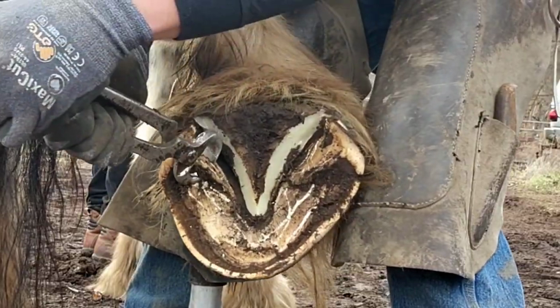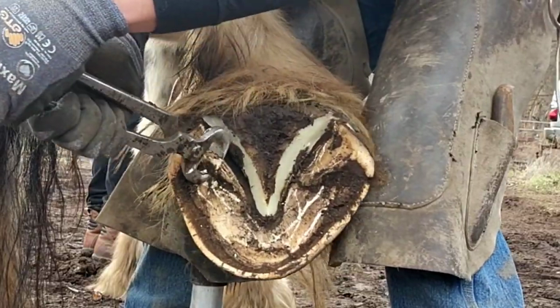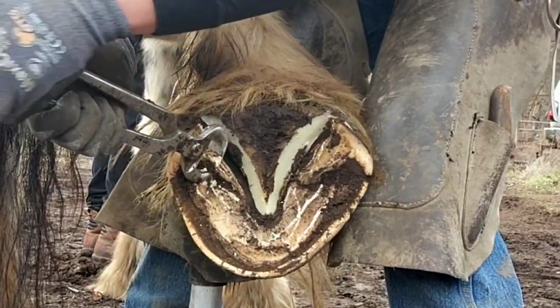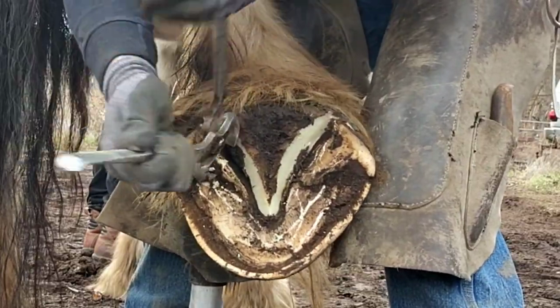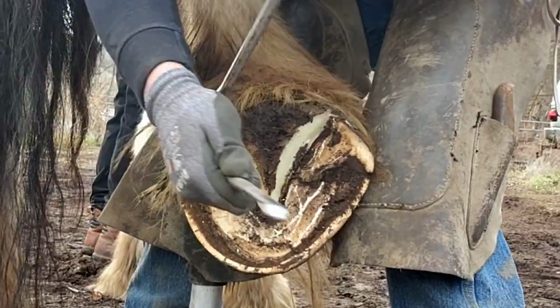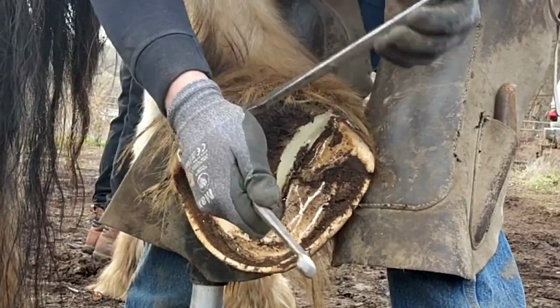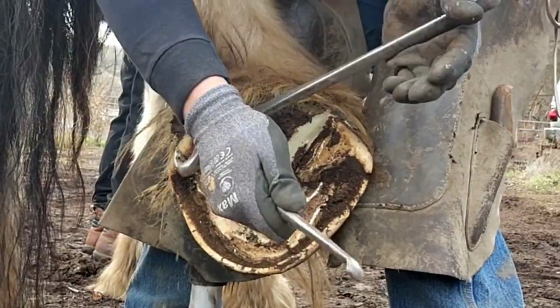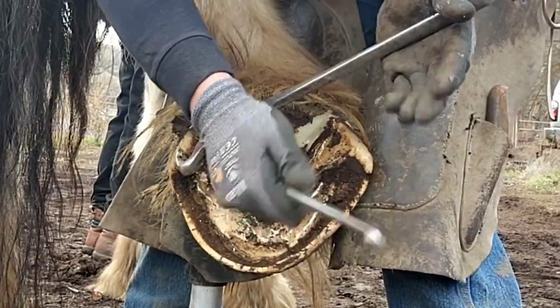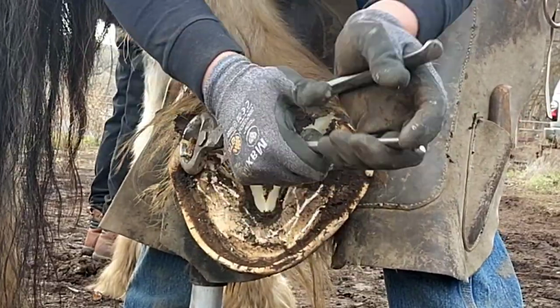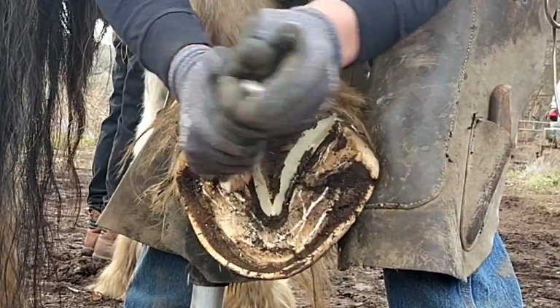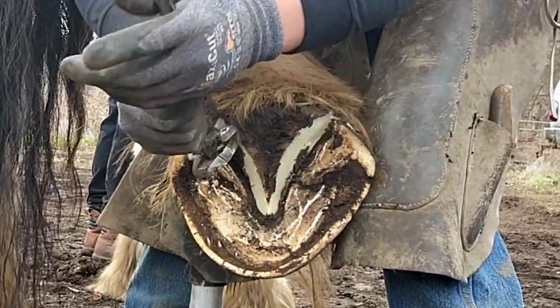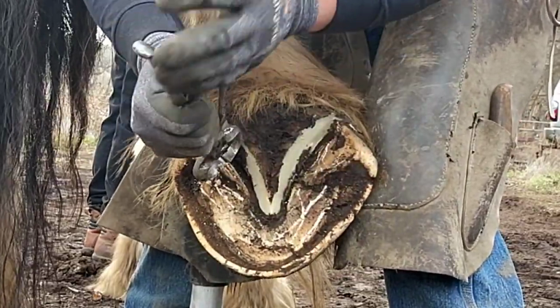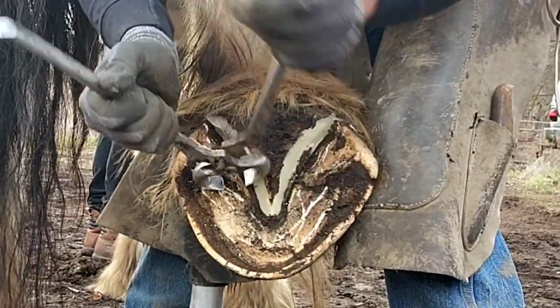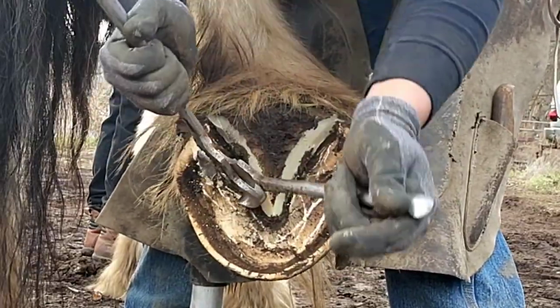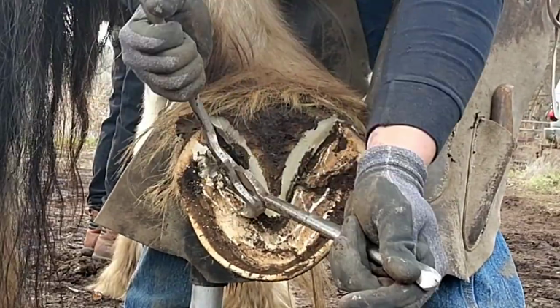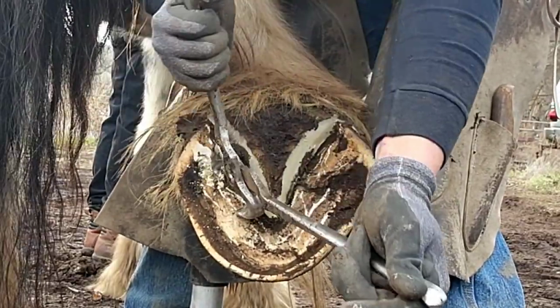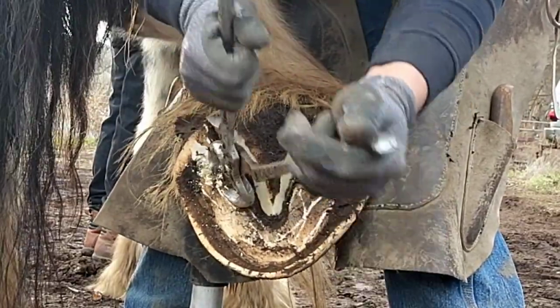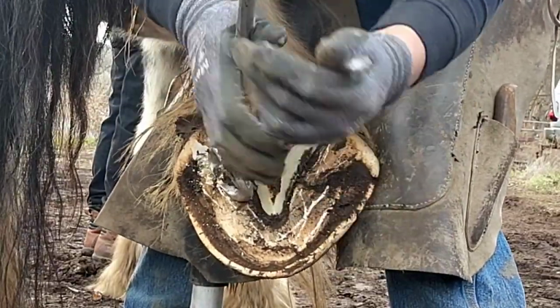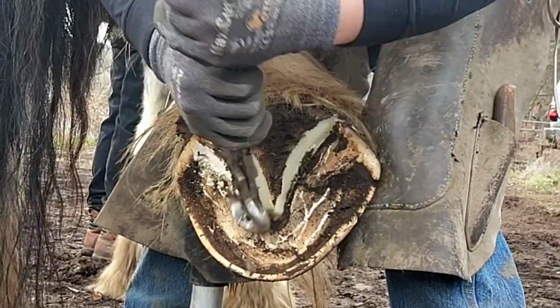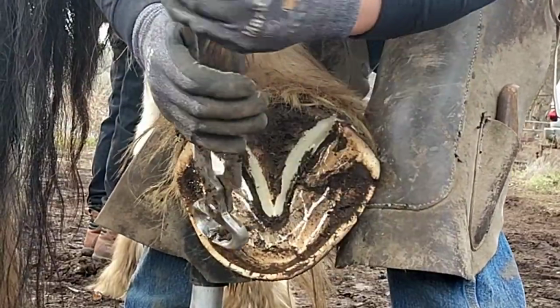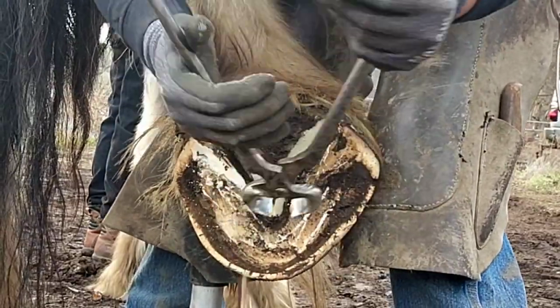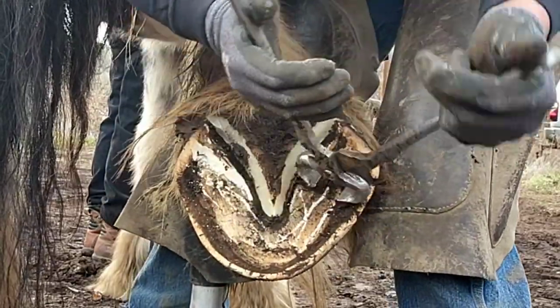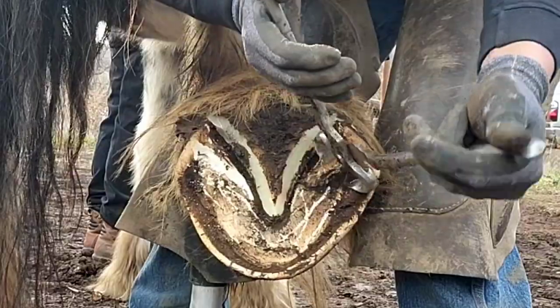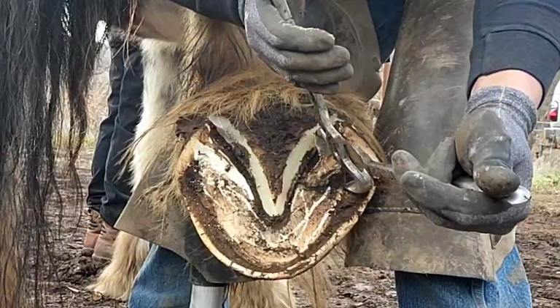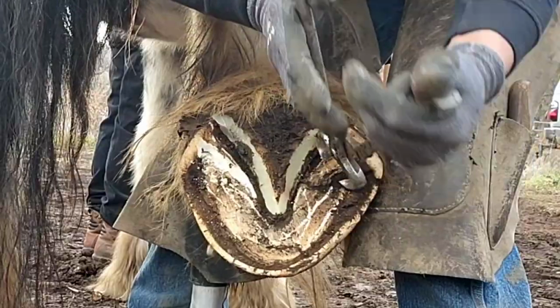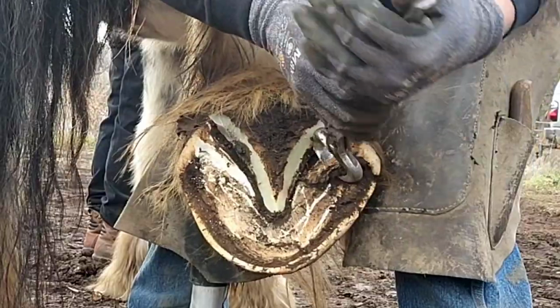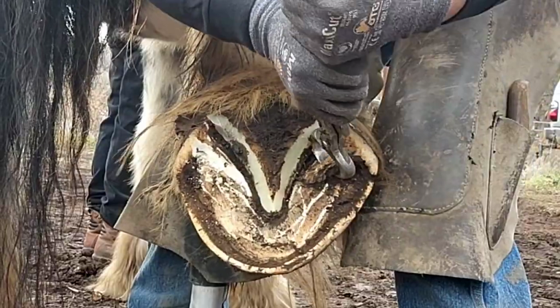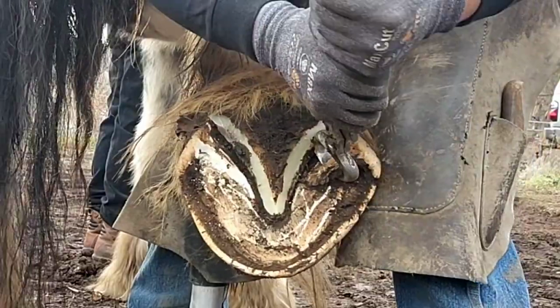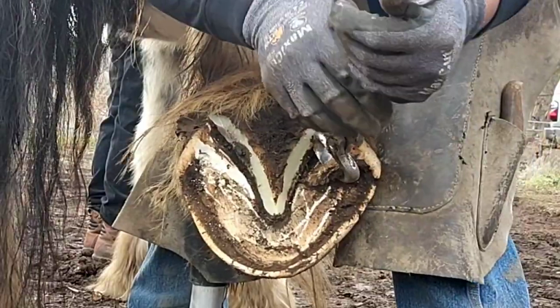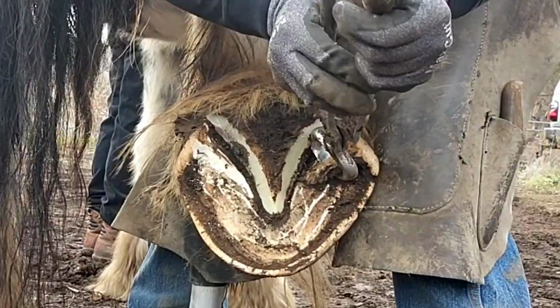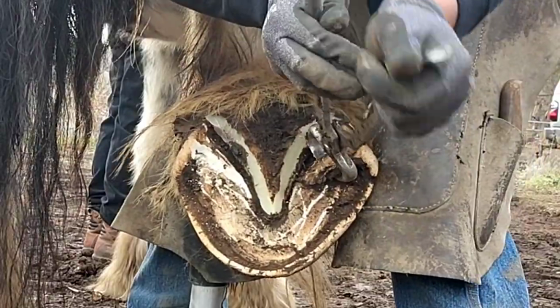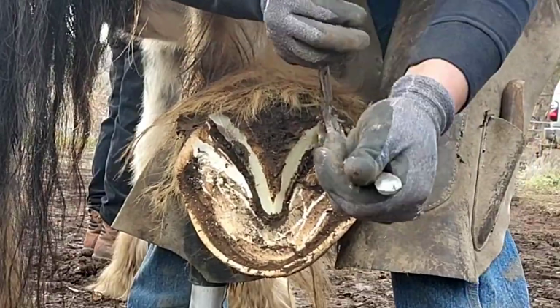Here I'm cutting out the bars. I'm using GEs. I love my GEs — they work great.